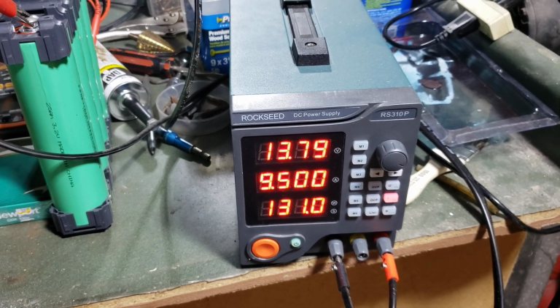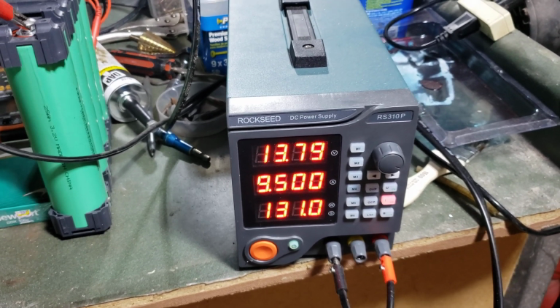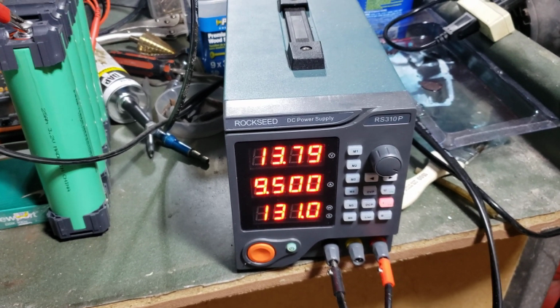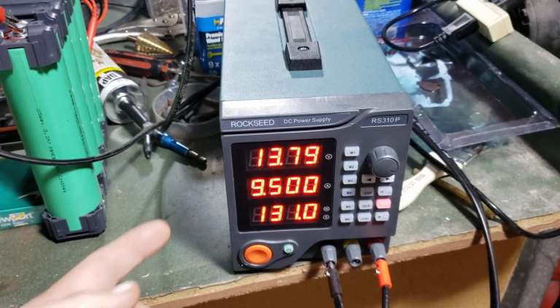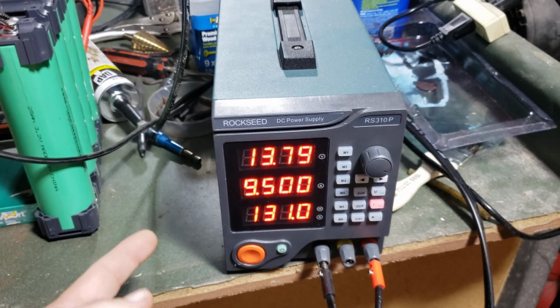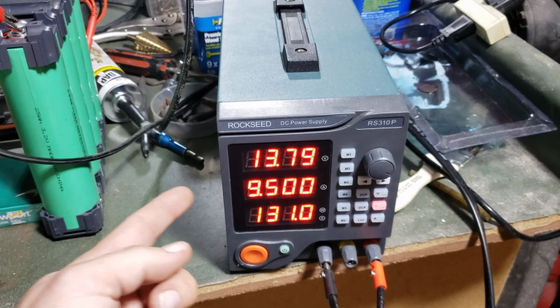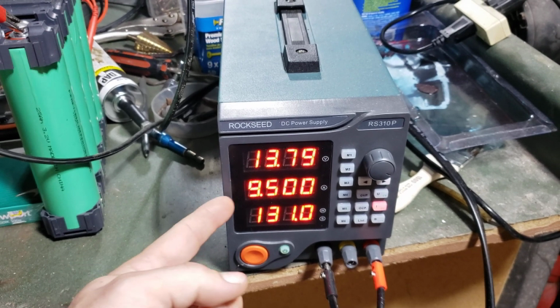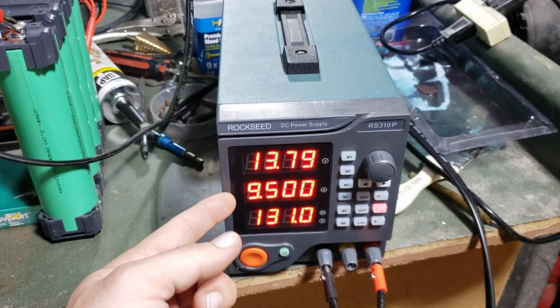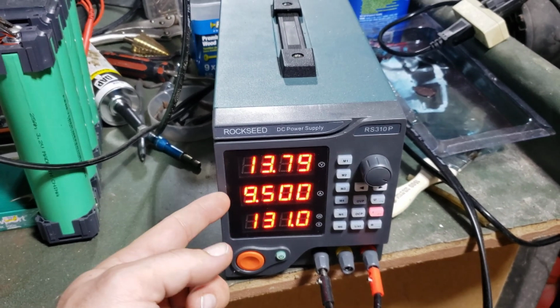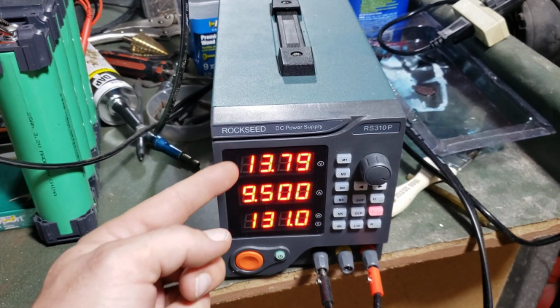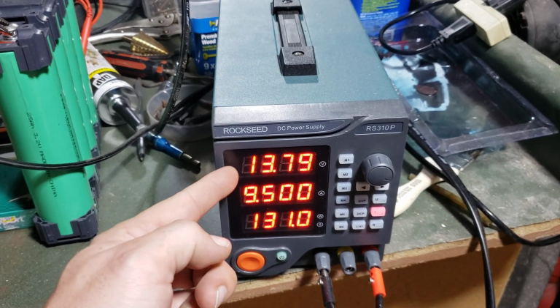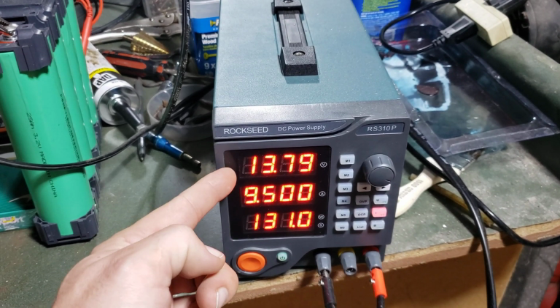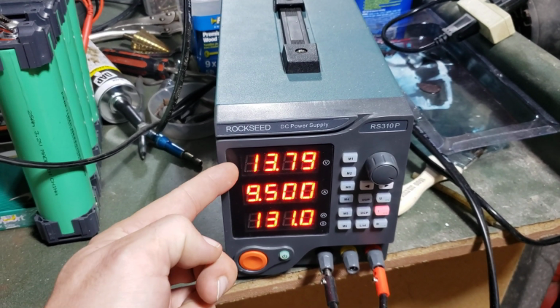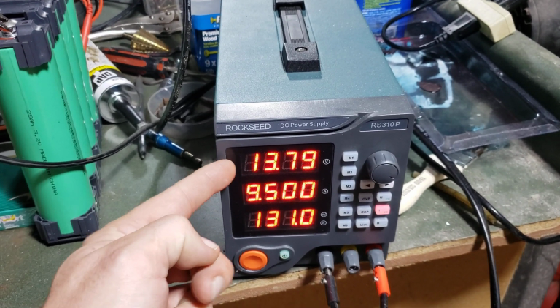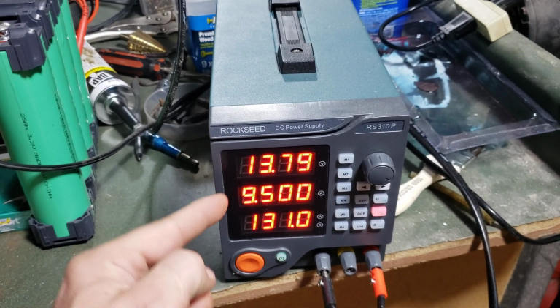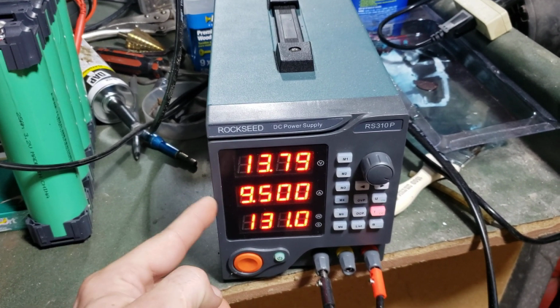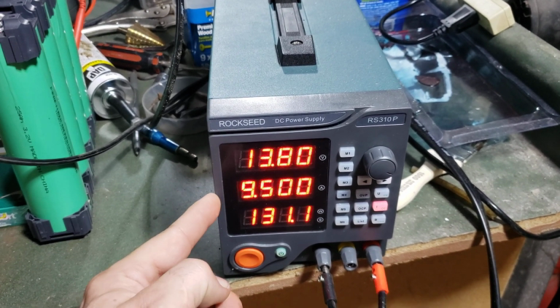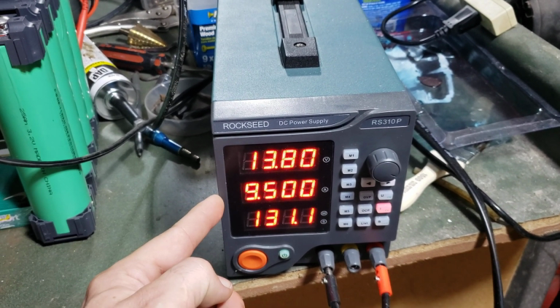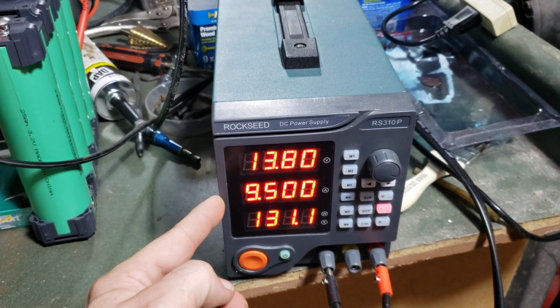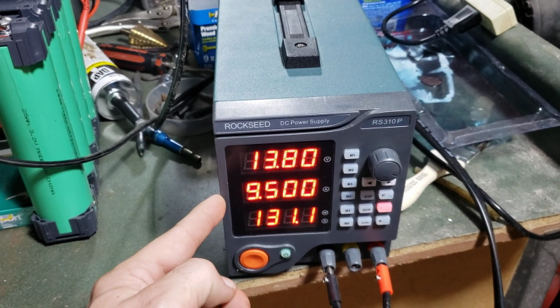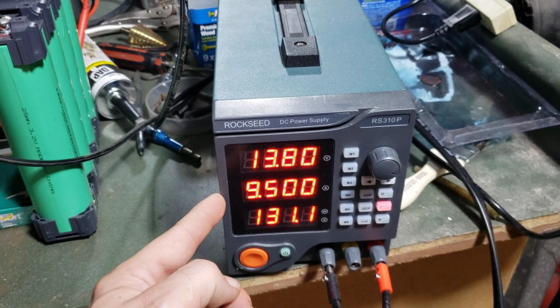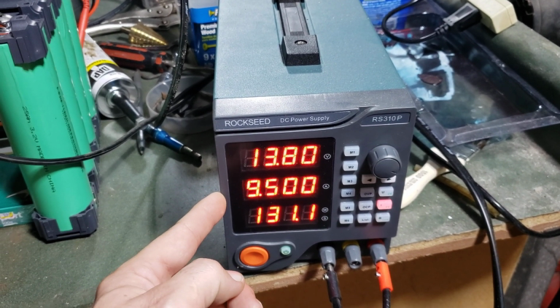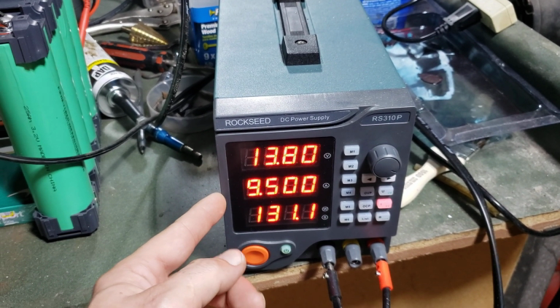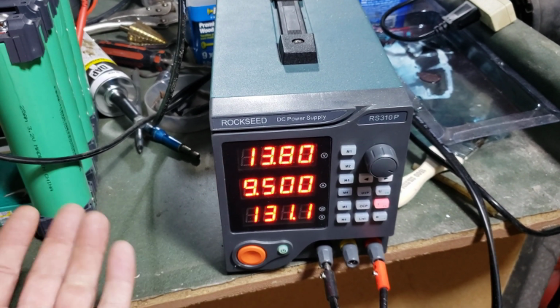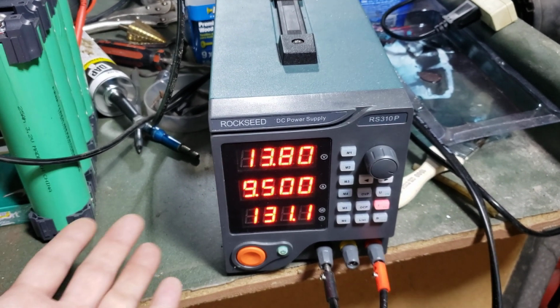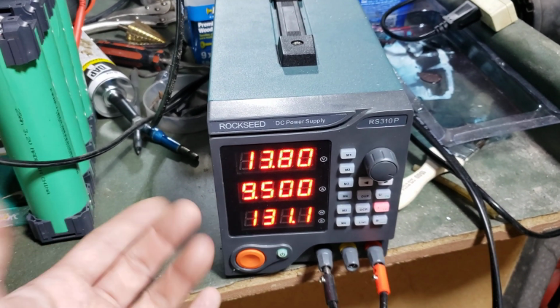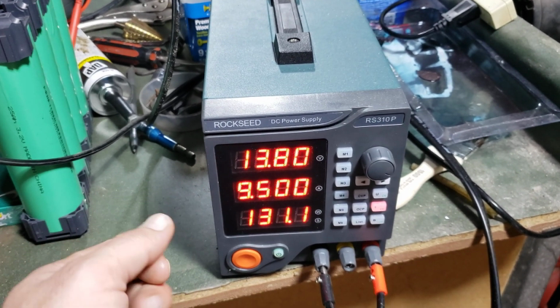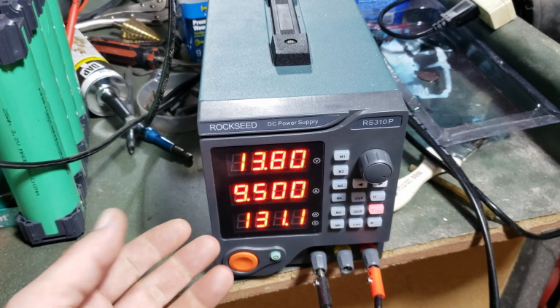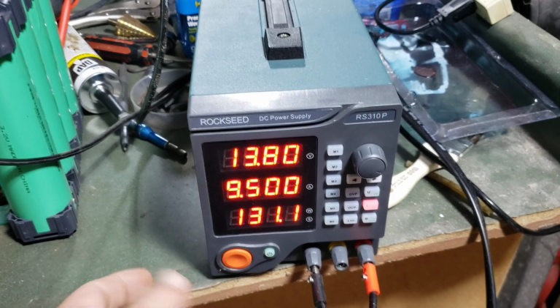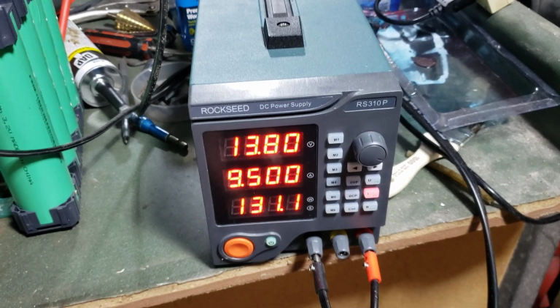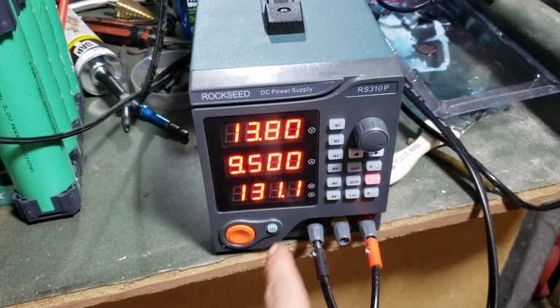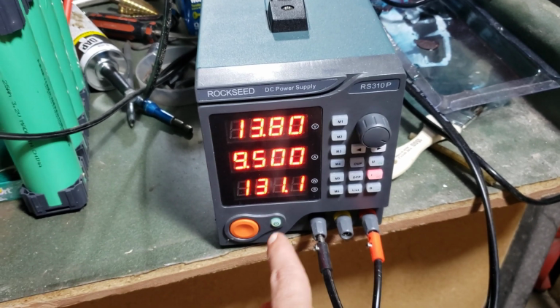As this charges up, the voltage will go up and the amperage will go down. Say you're doing one cell.